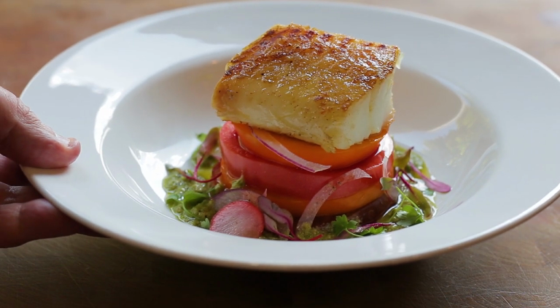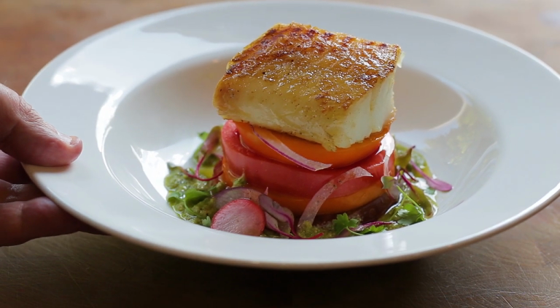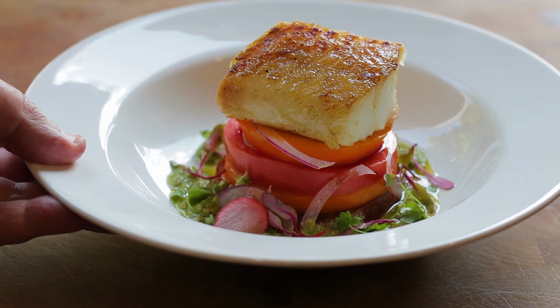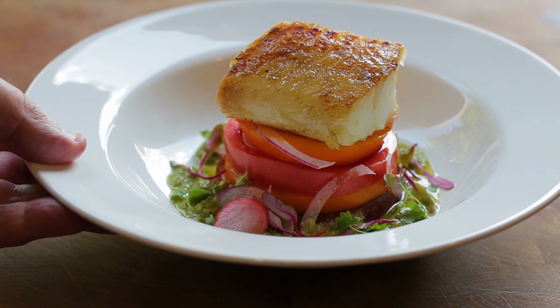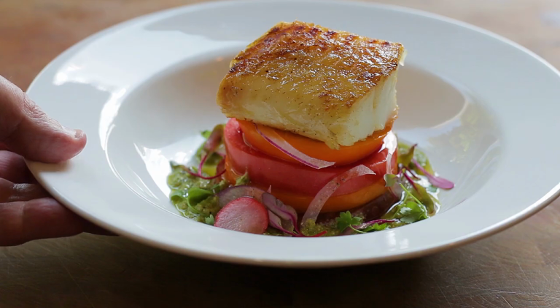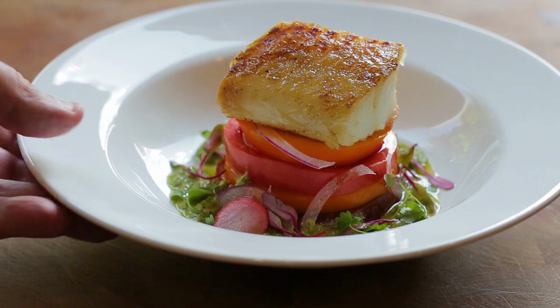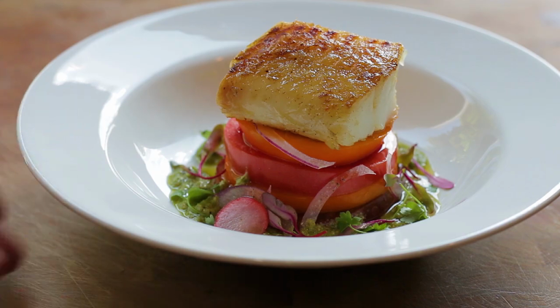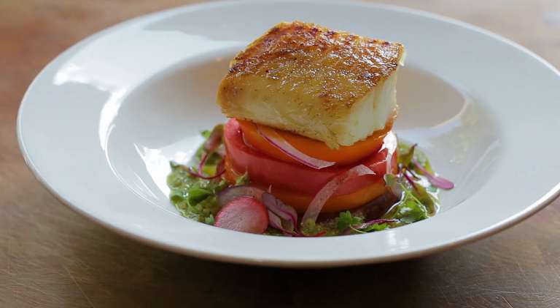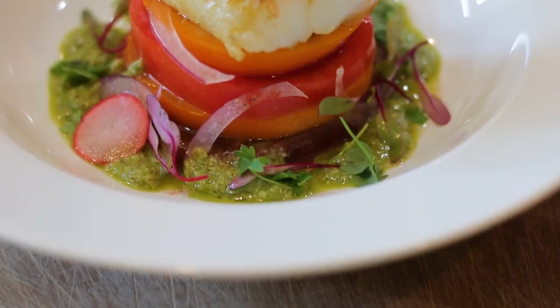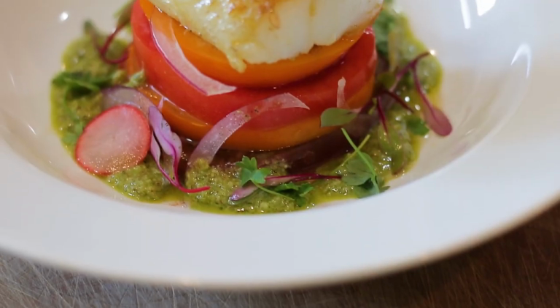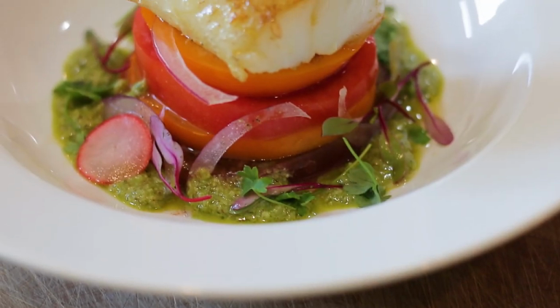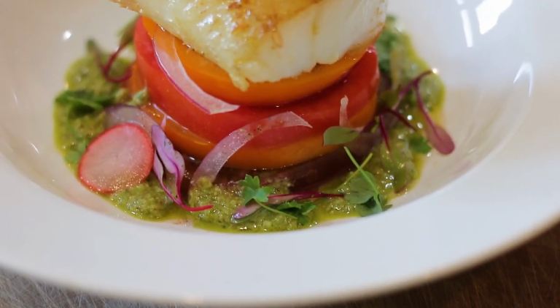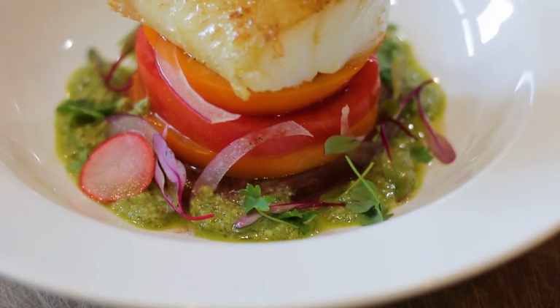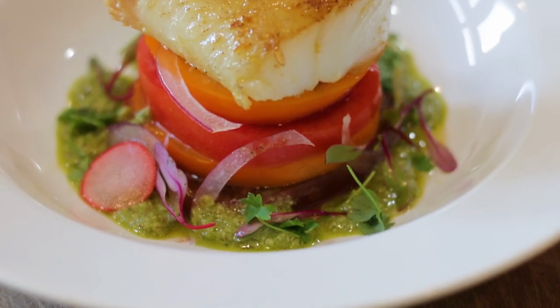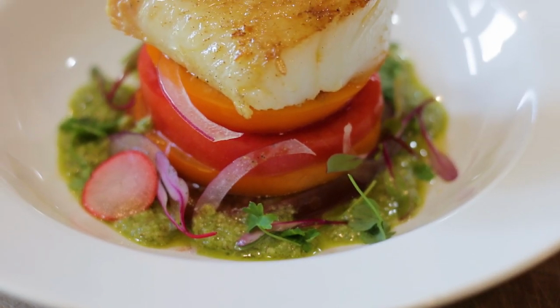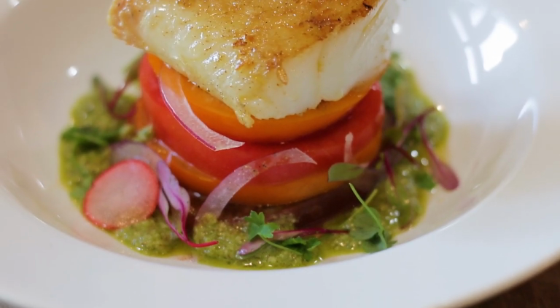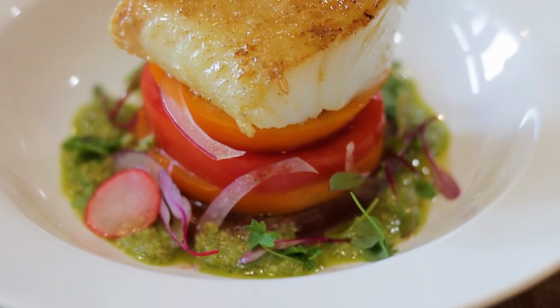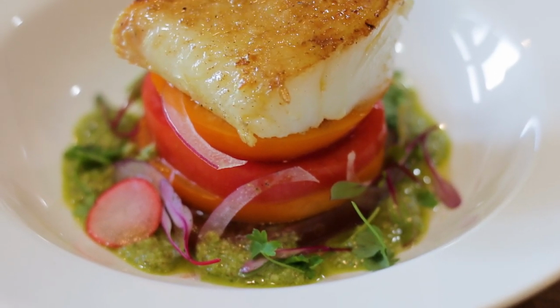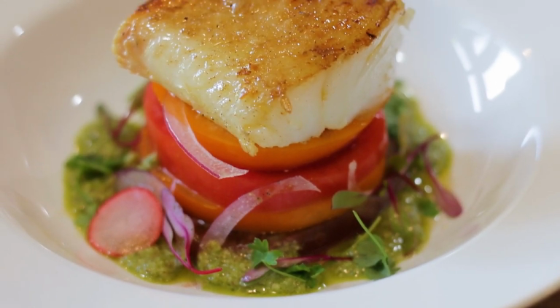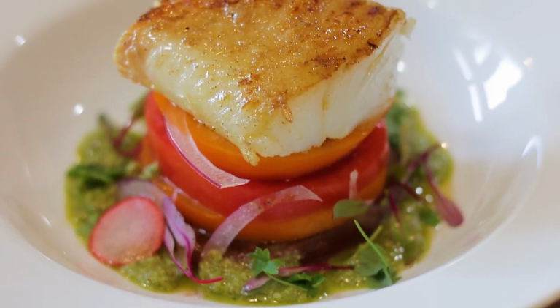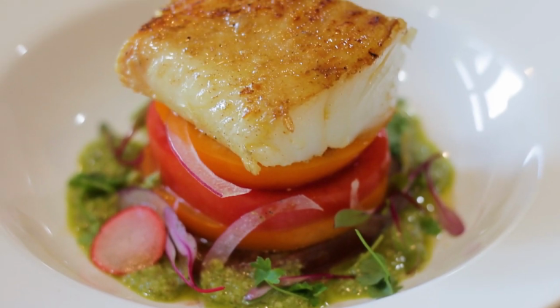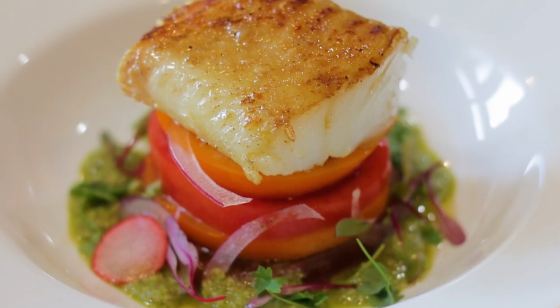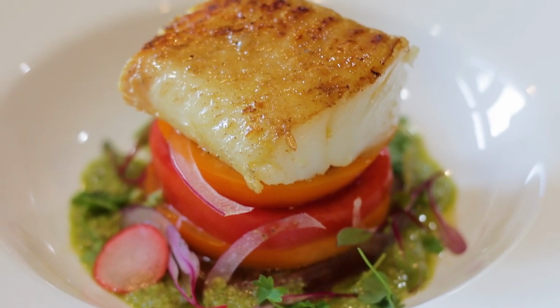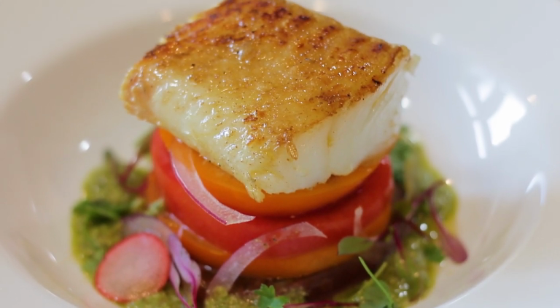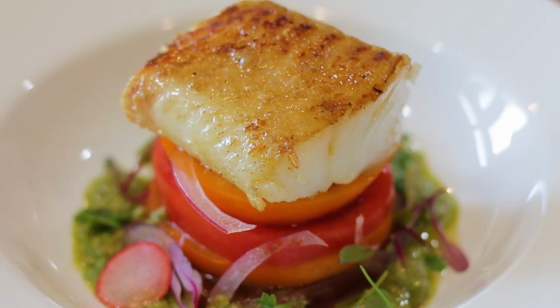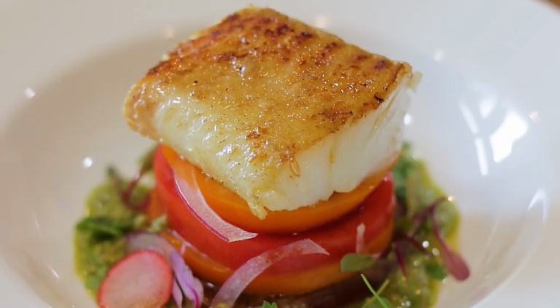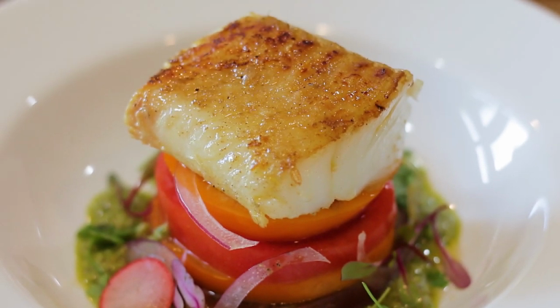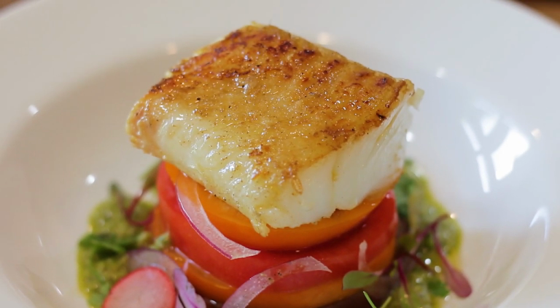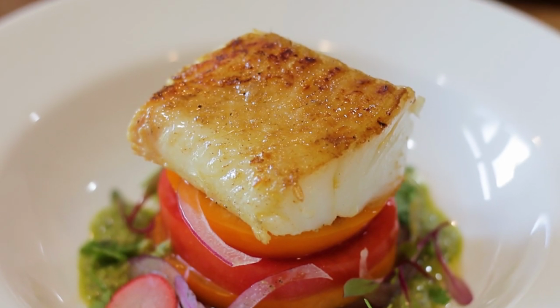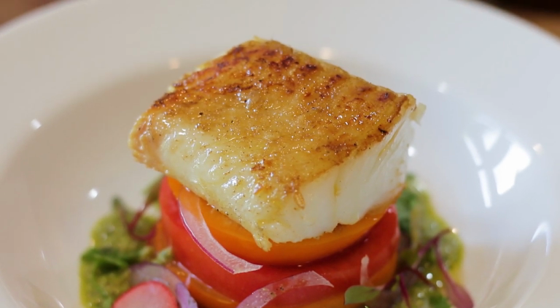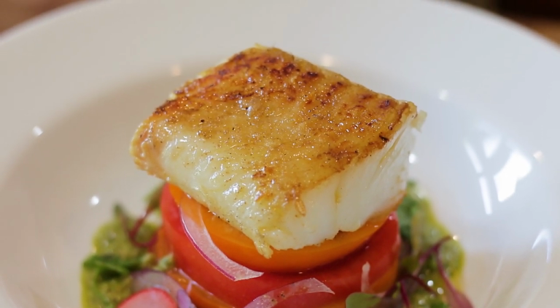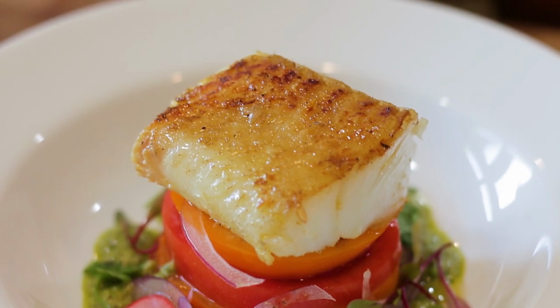There you have it — fresh, light and delicious. Thanks guys.